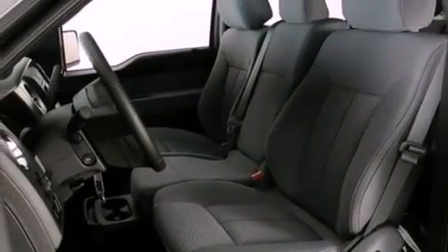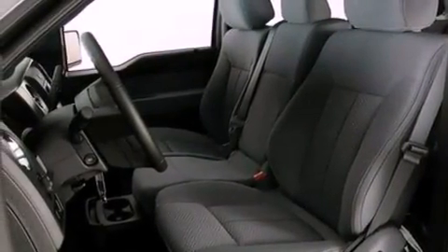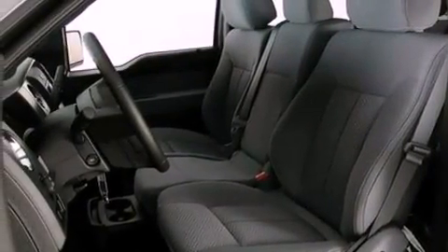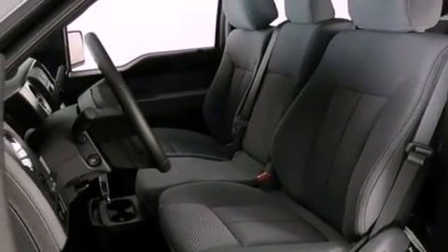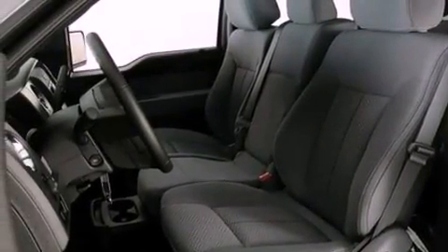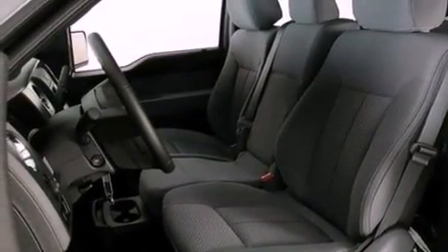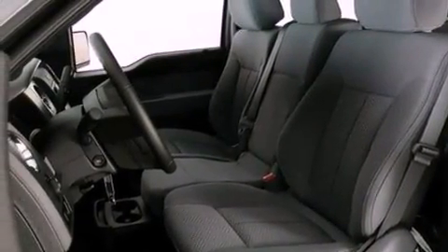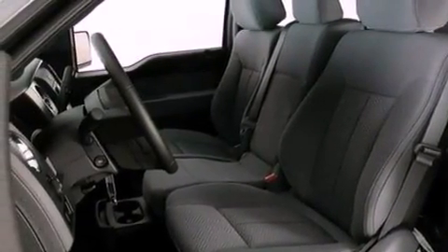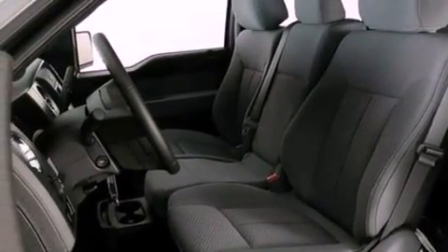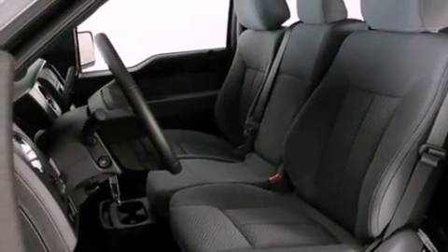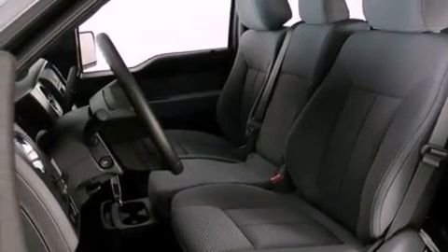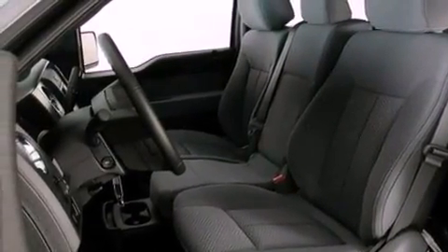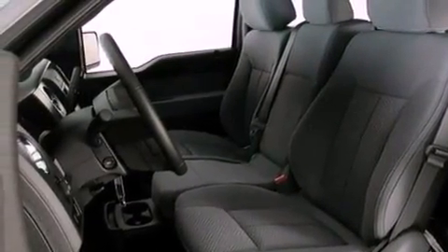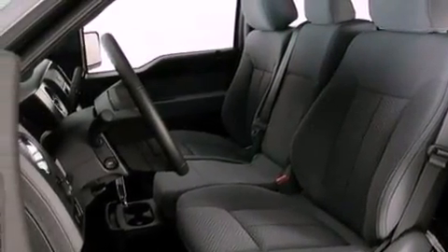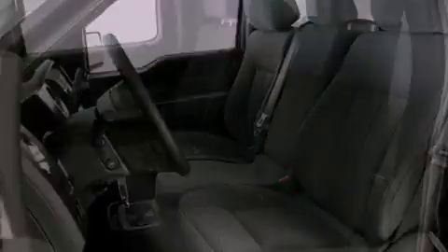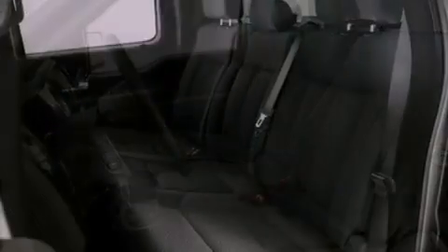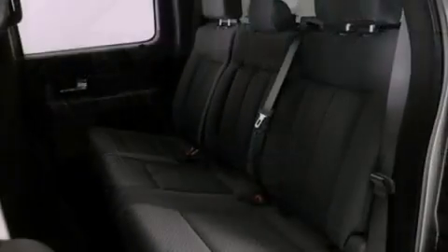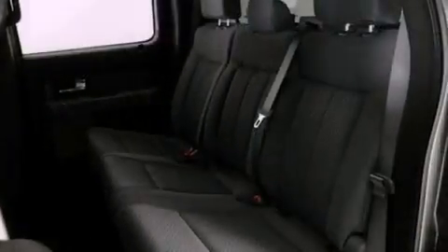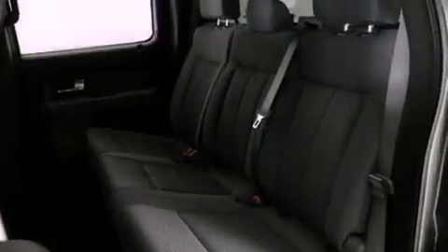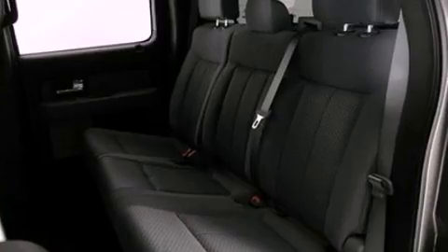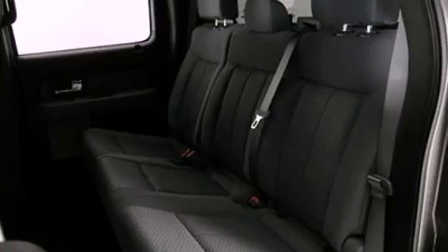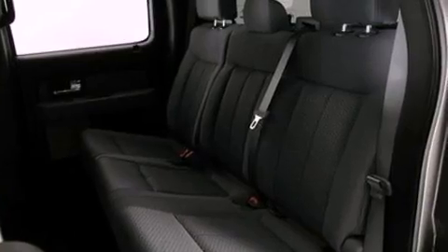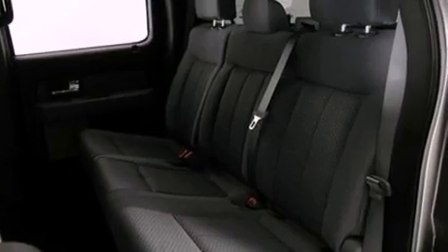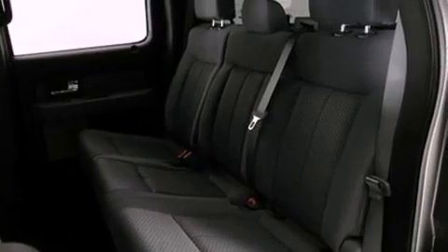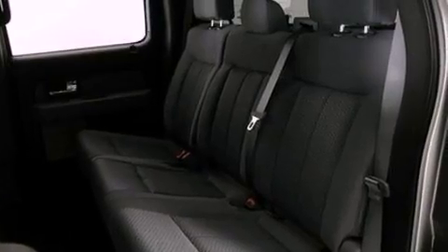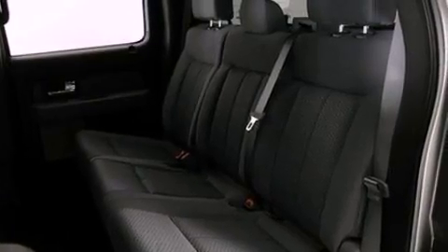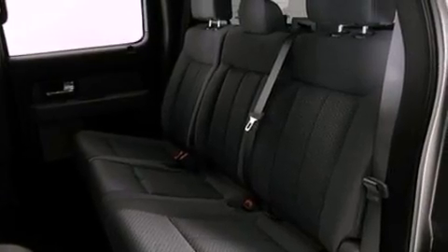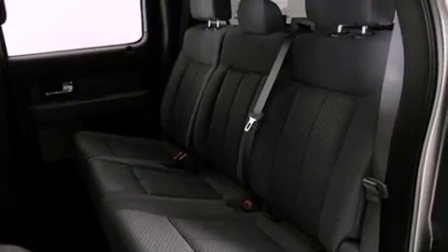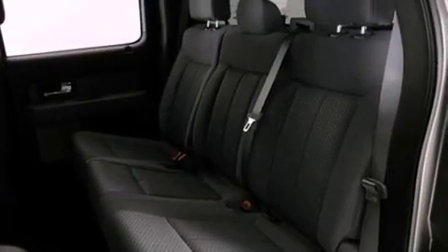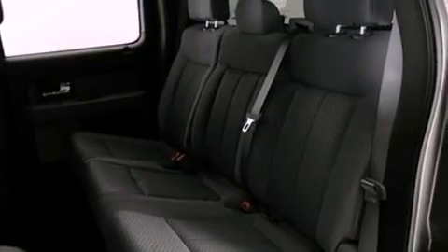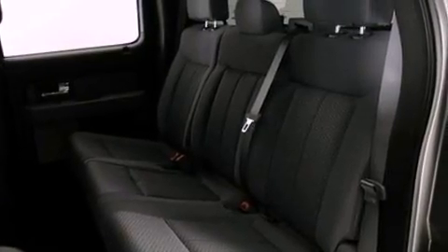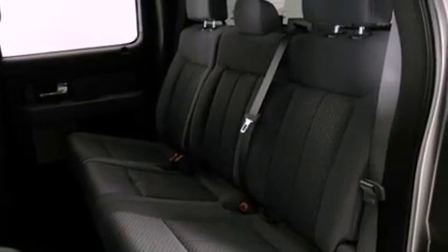Additional features include a chrome grille, 12-volt power outlets, dusk-sensing headlights, air conditioning, and fog lamps.